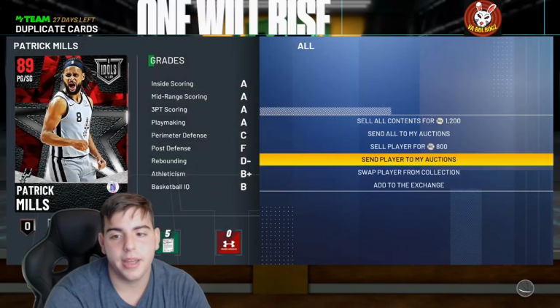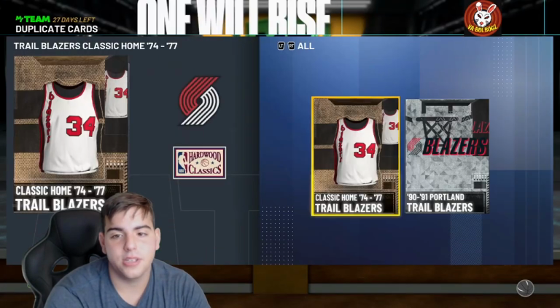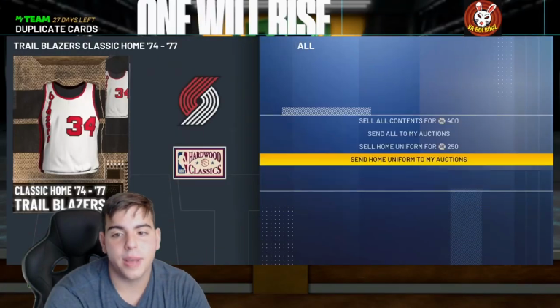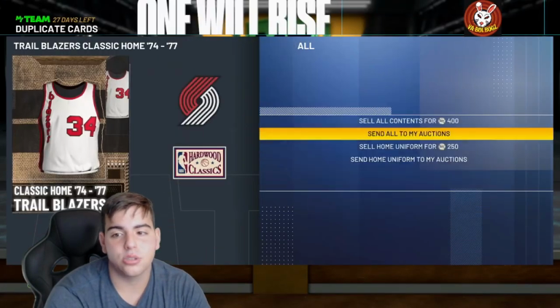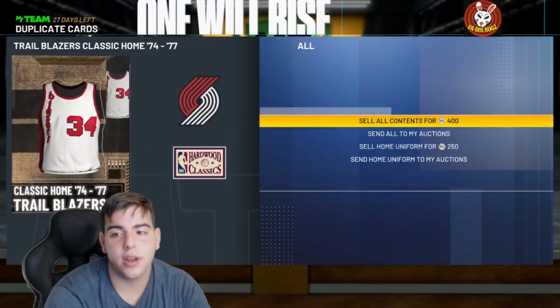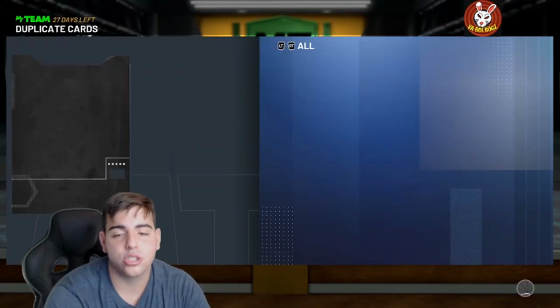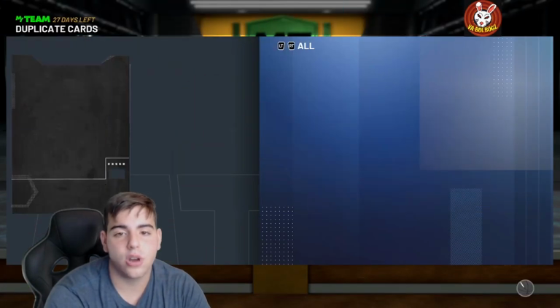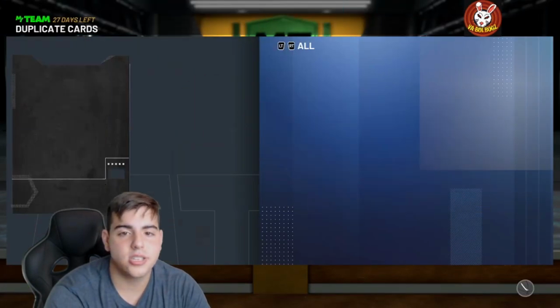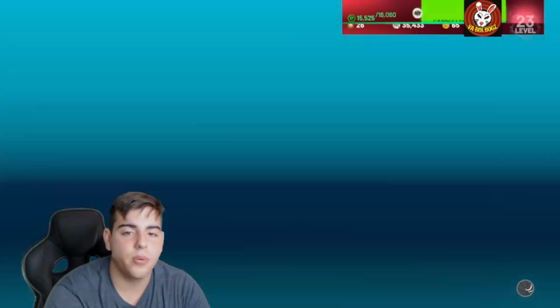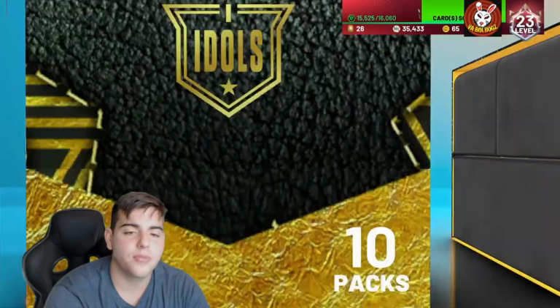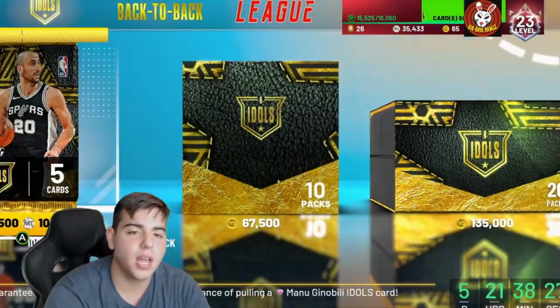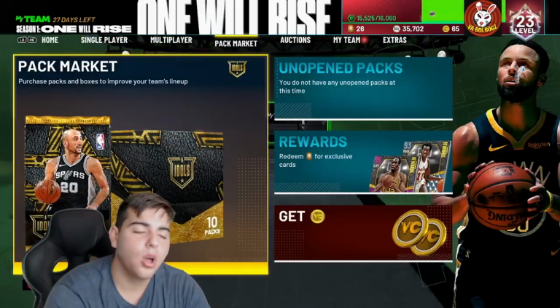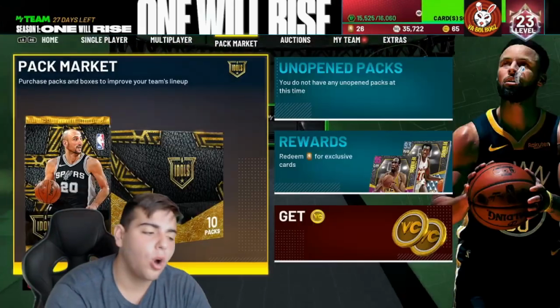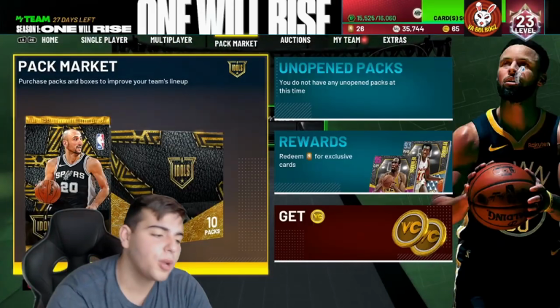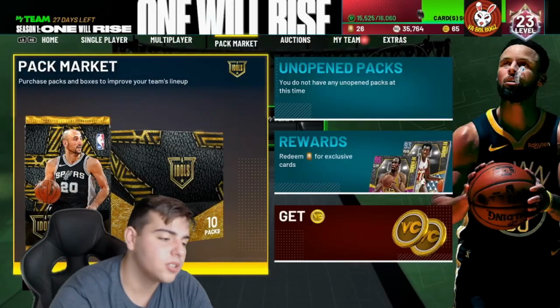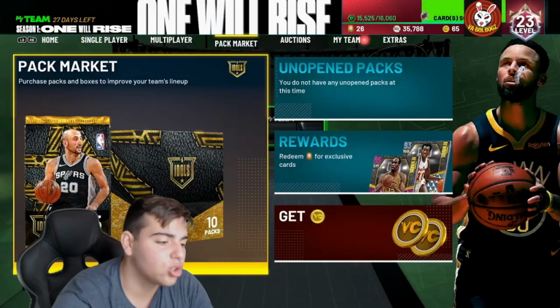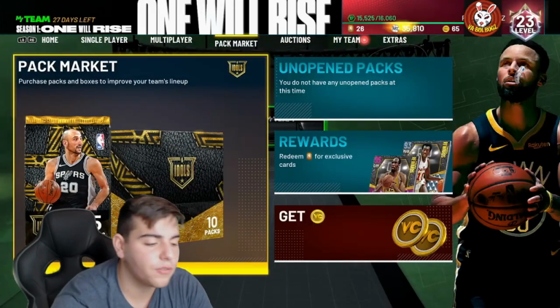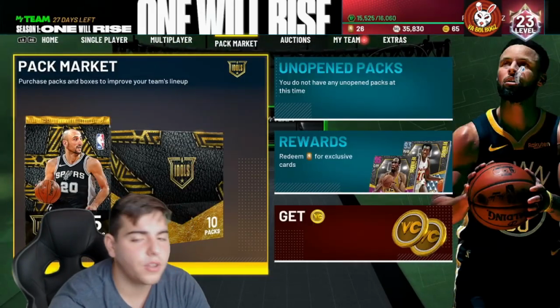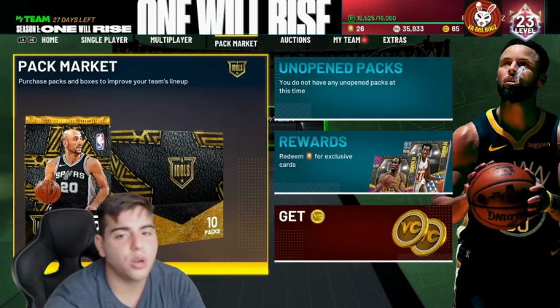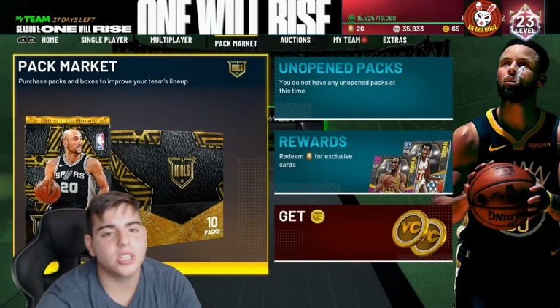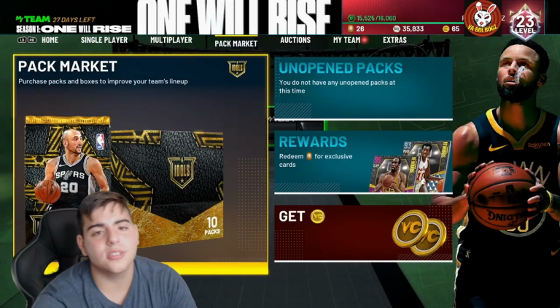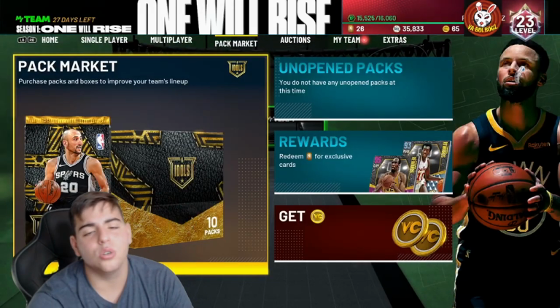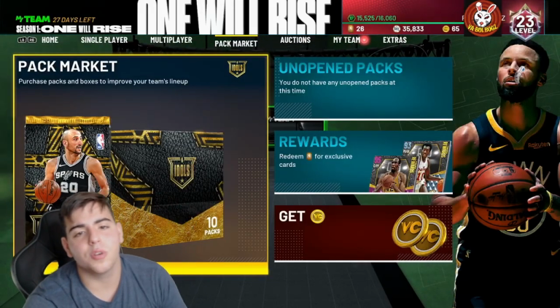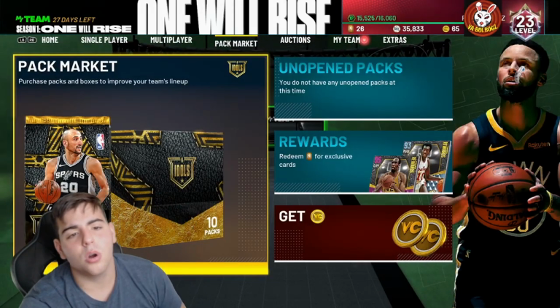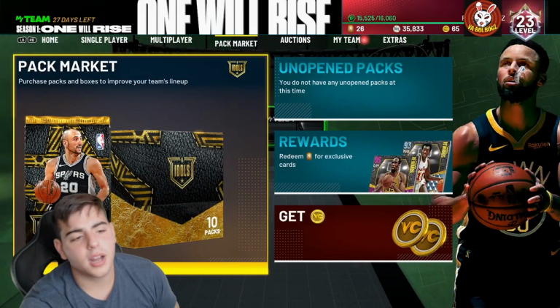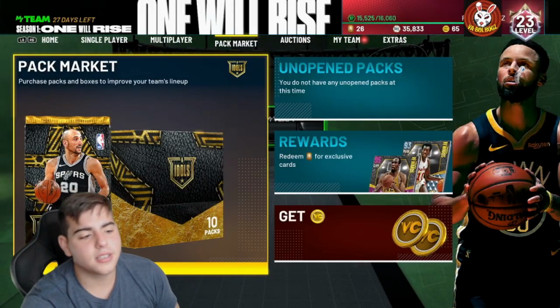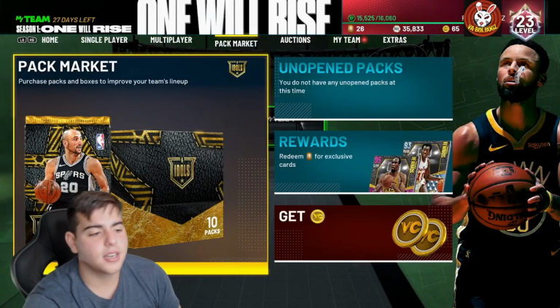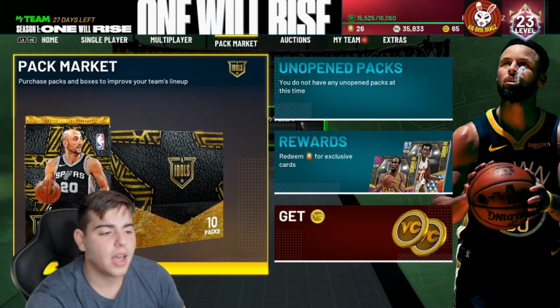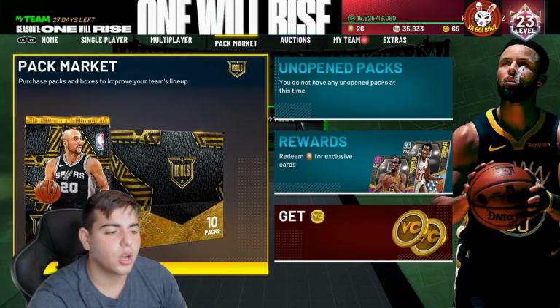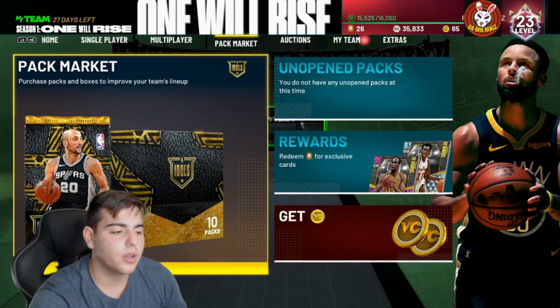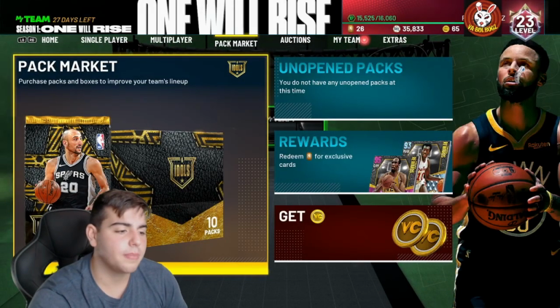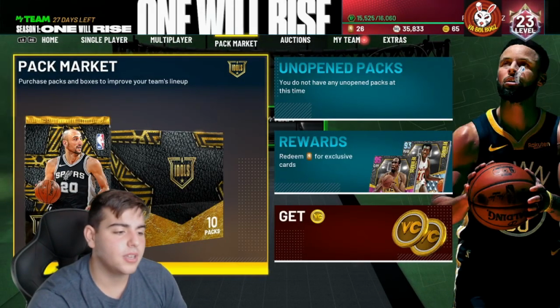We got ruby Patrick Mills — I'll take that. But yeah, these packs are trash. Try to stay away from them. Hope you guys enjoyed the video, stay tuned for more content, have a good one — peace.